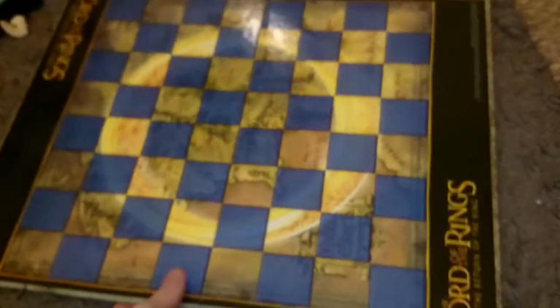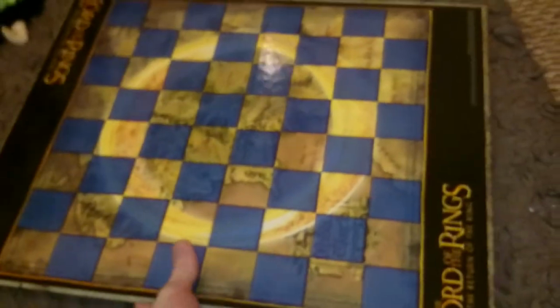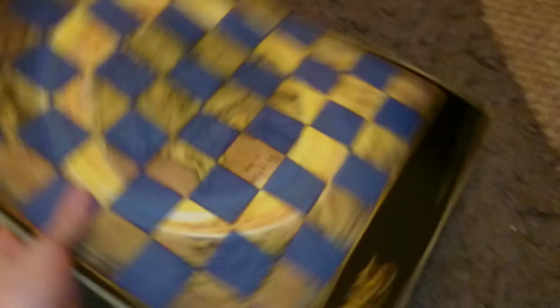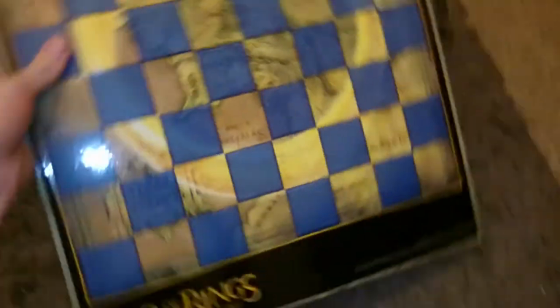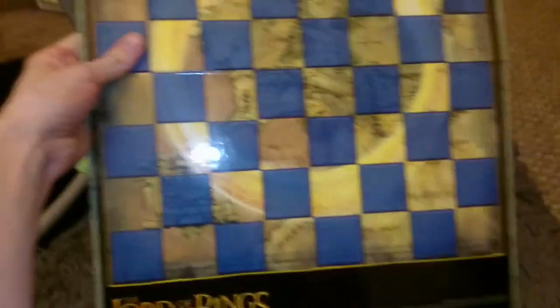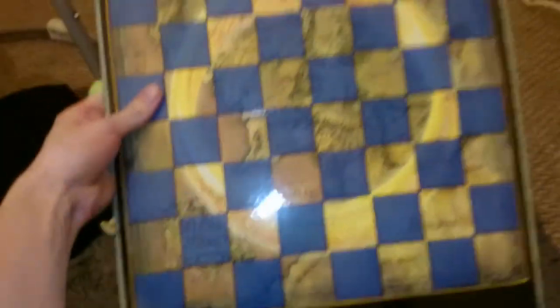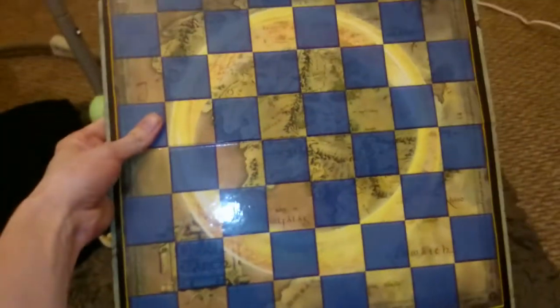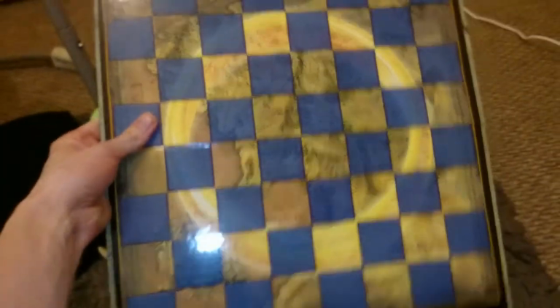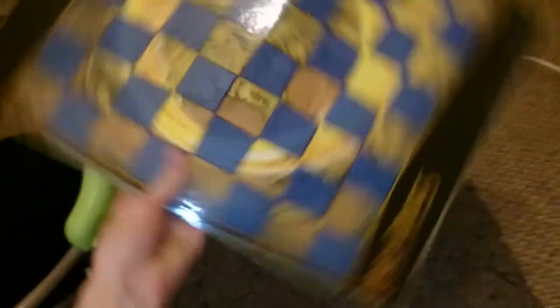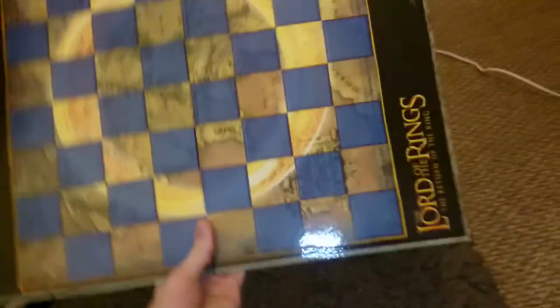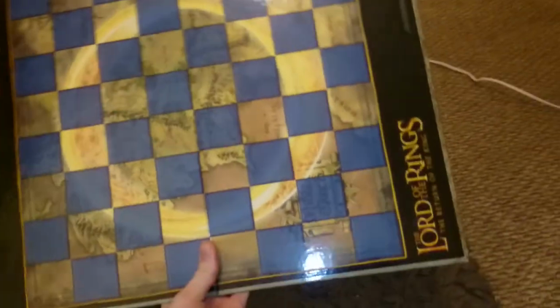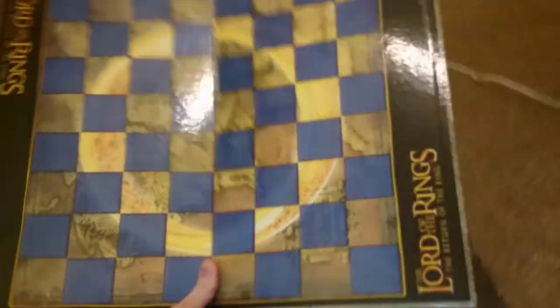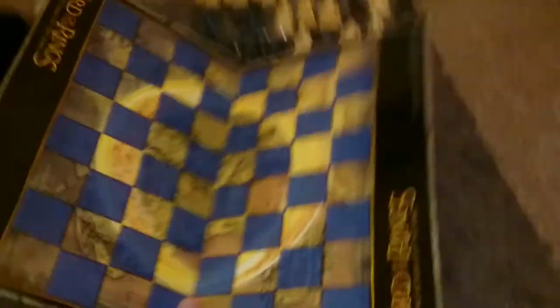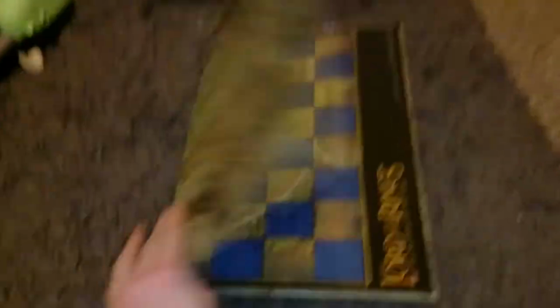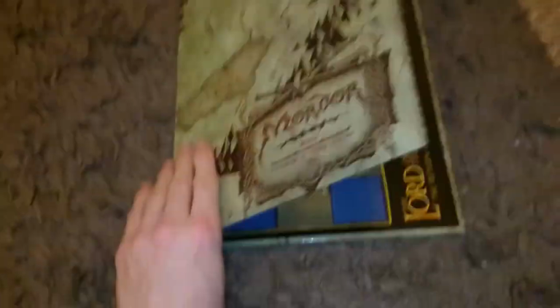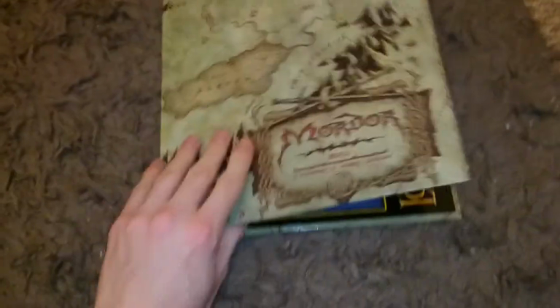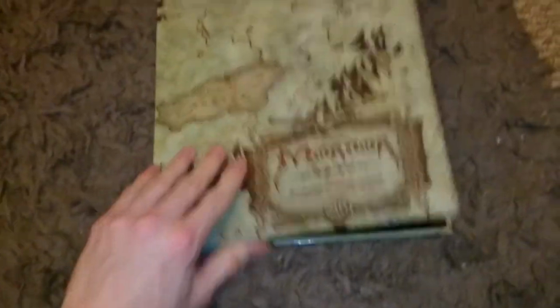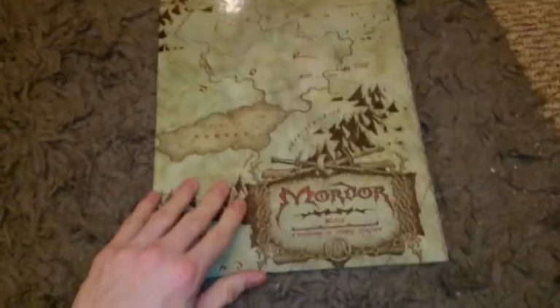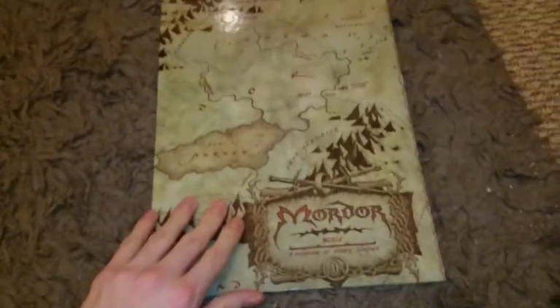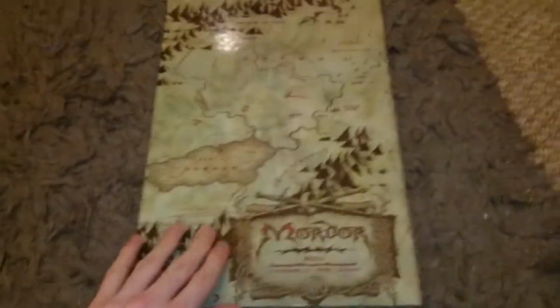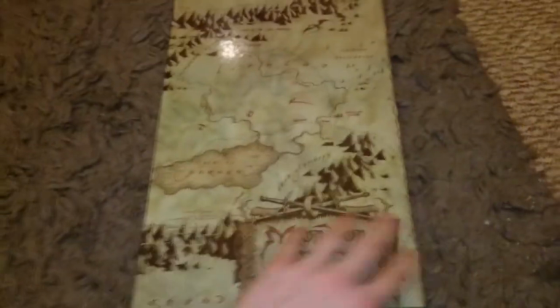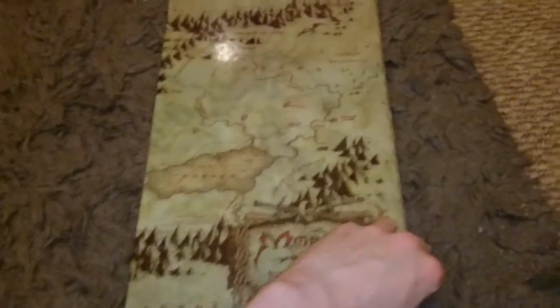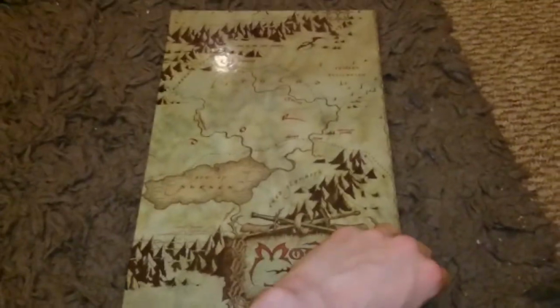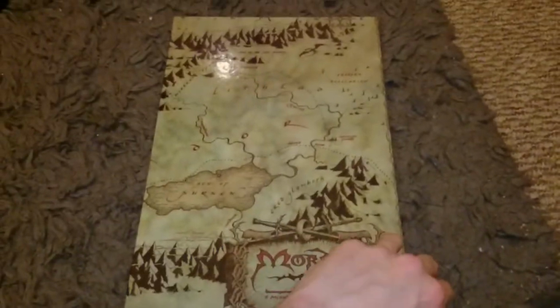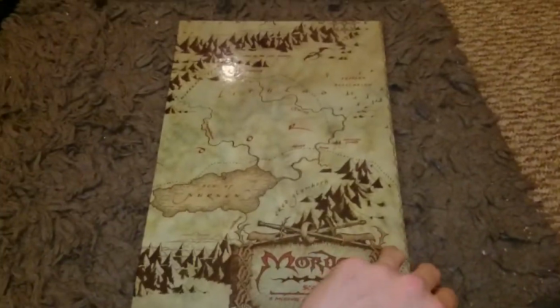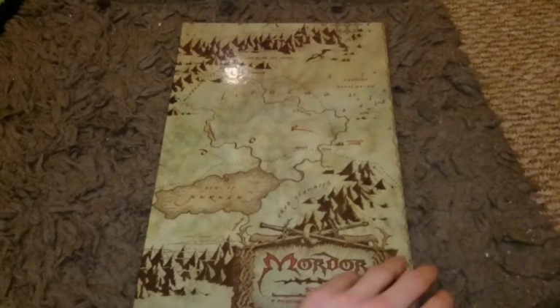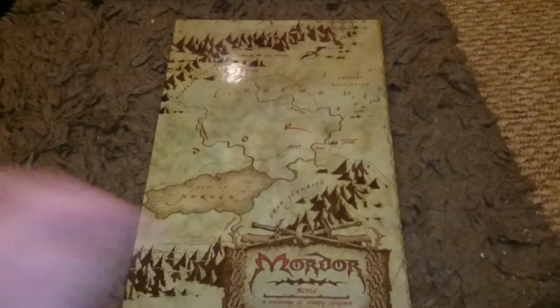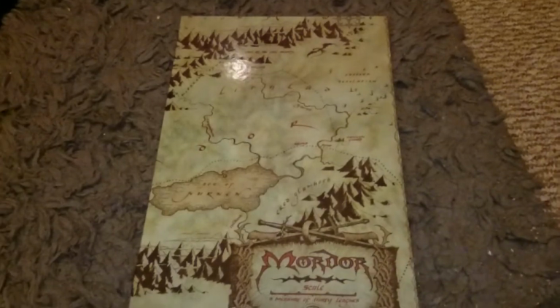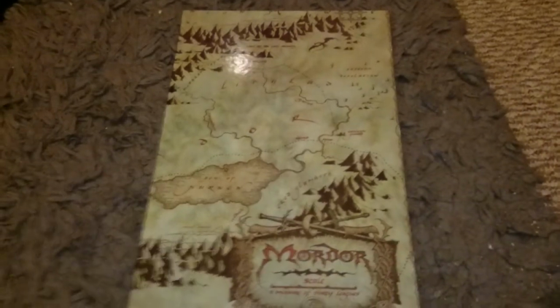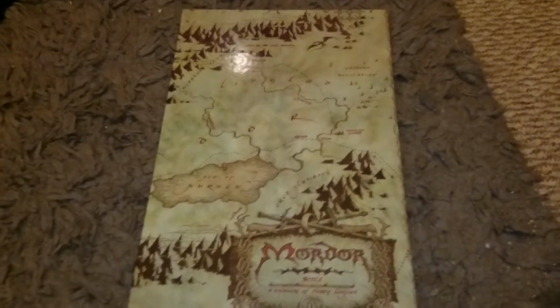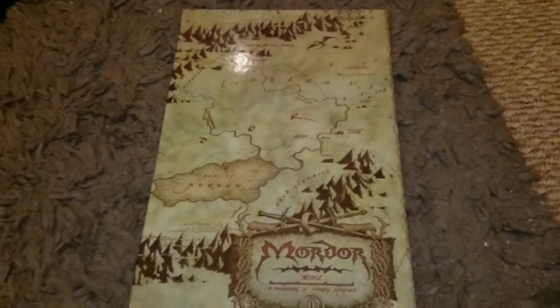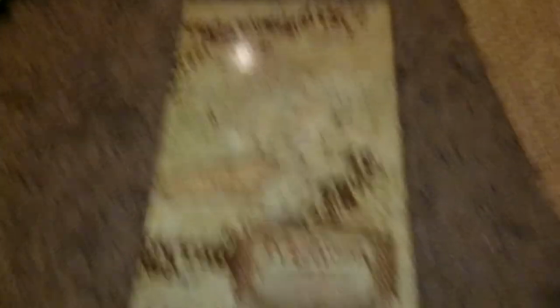So that's the Lord of the Rings chess set - it looks absolutely lovely. Looking forward to having a nice game of chess with some friends when they come over. Thanks for watching.